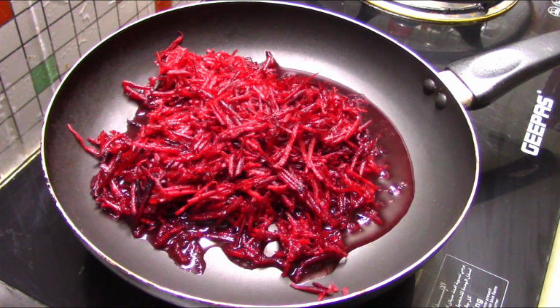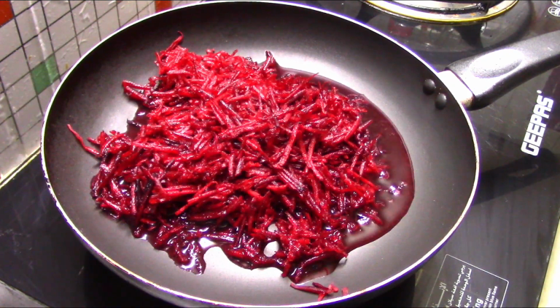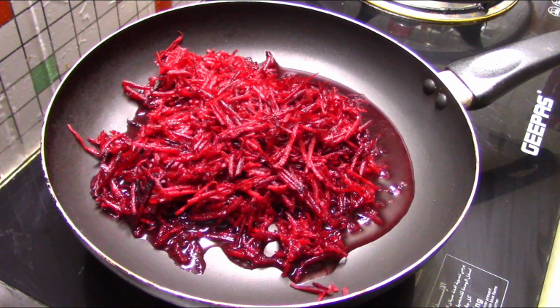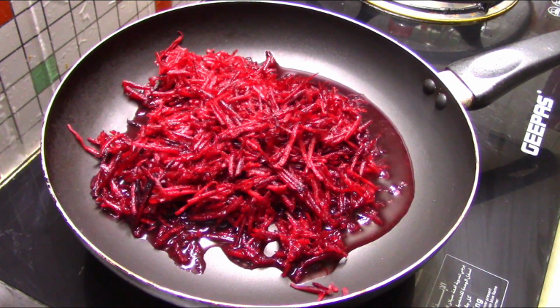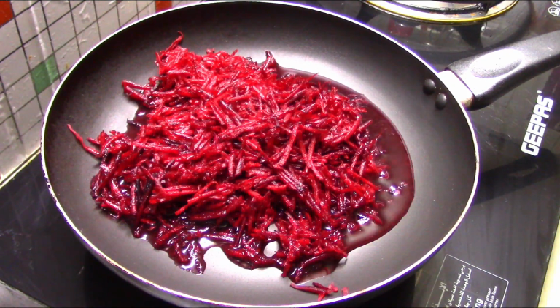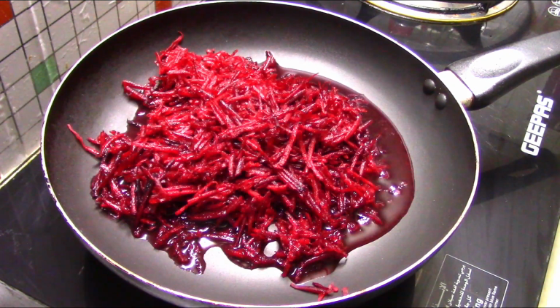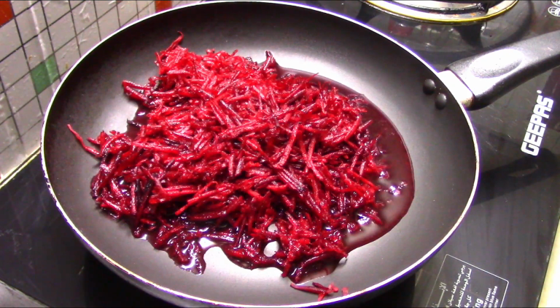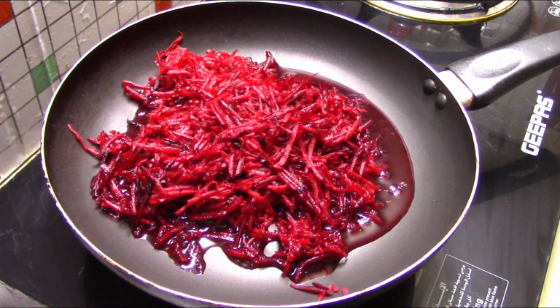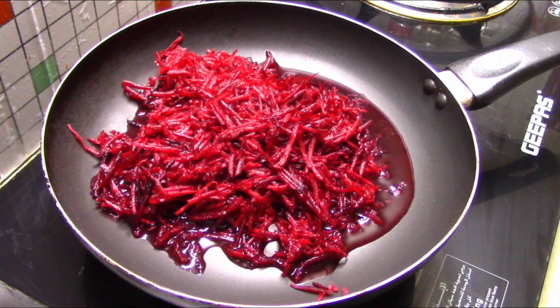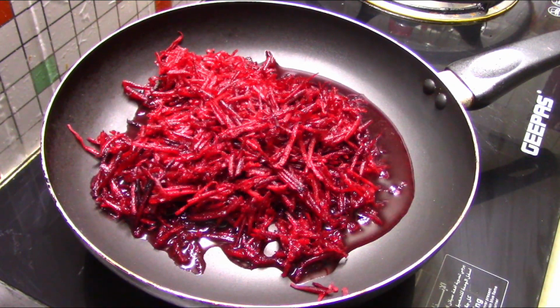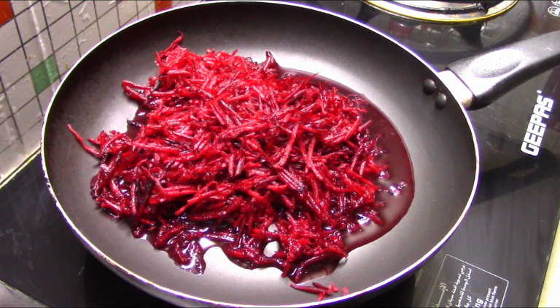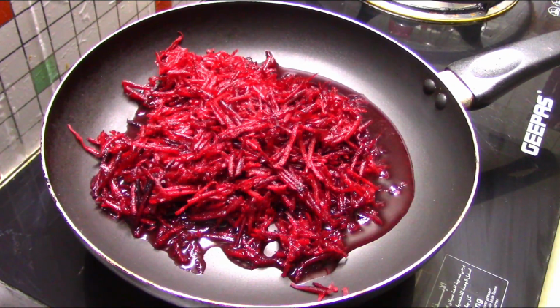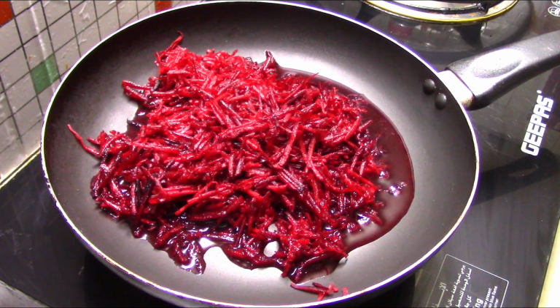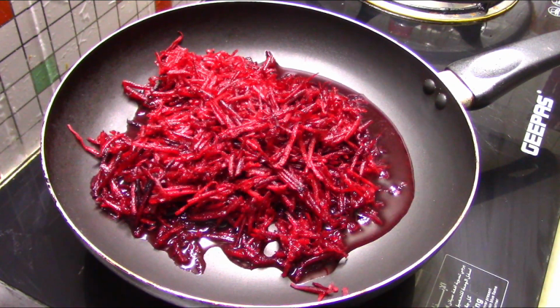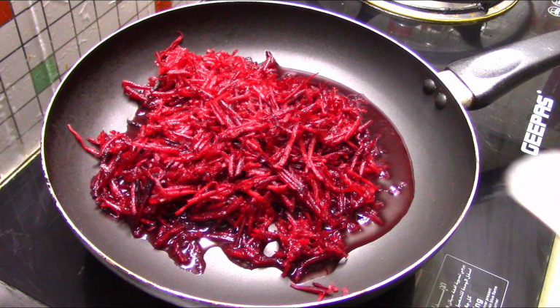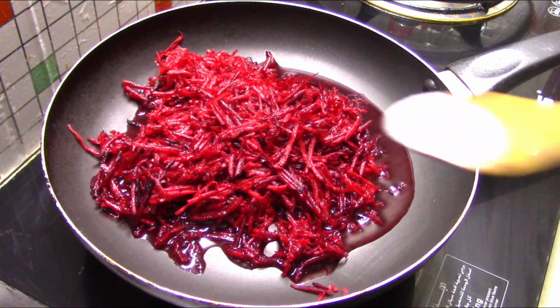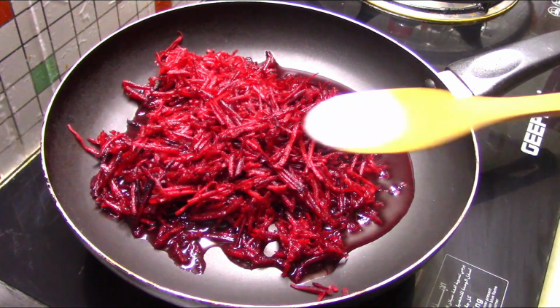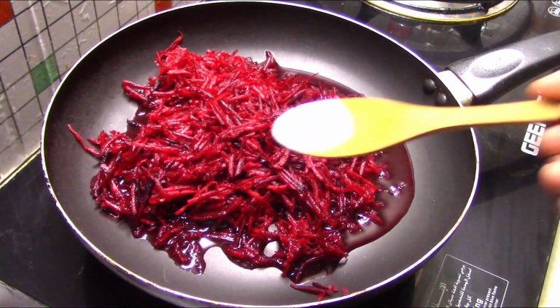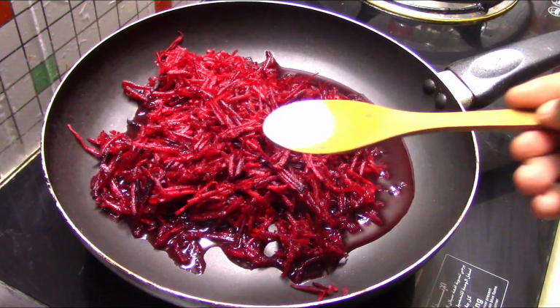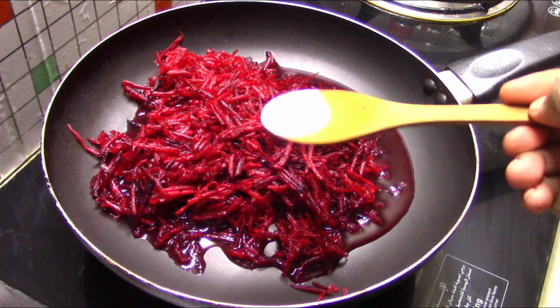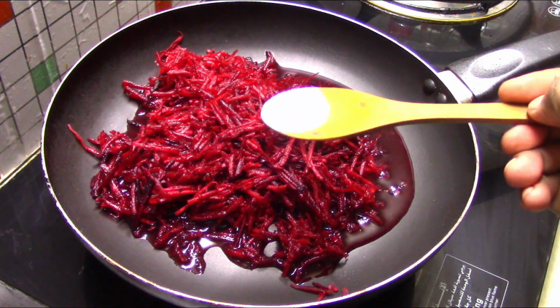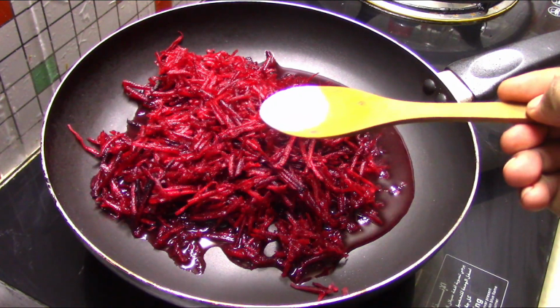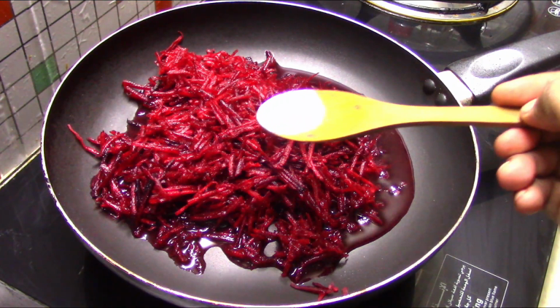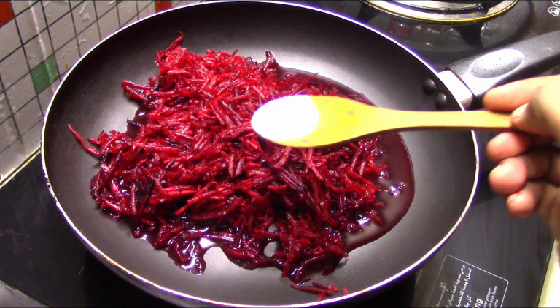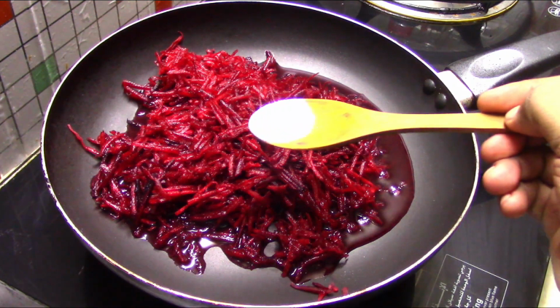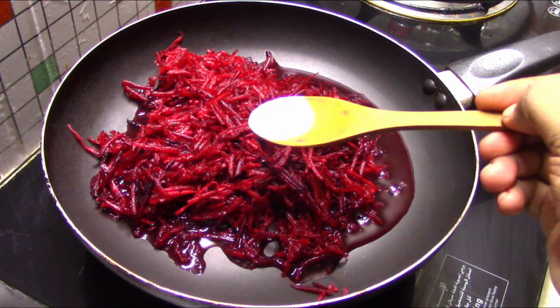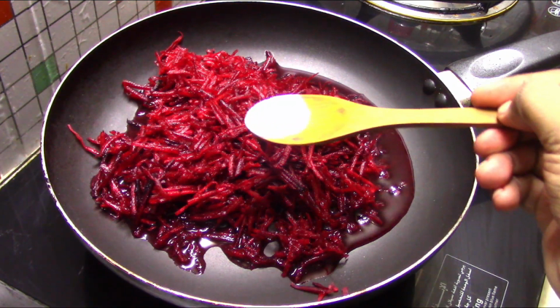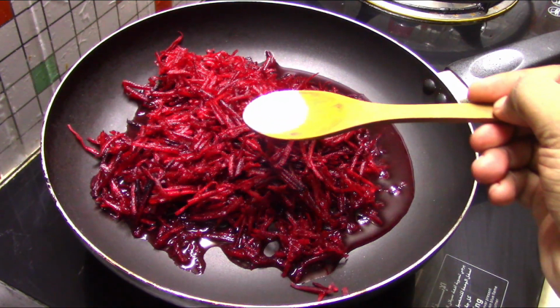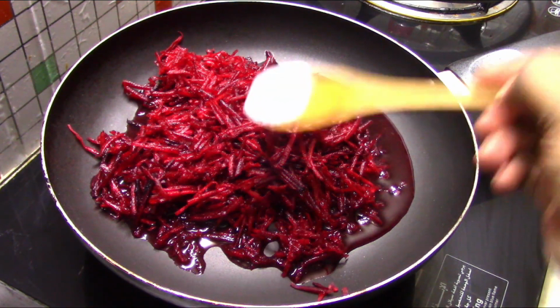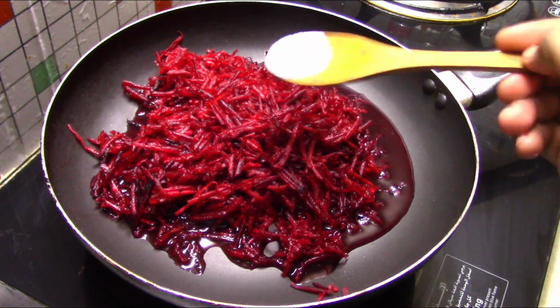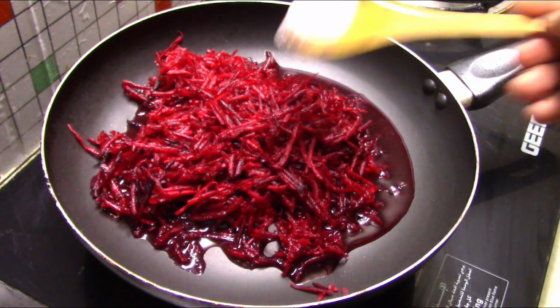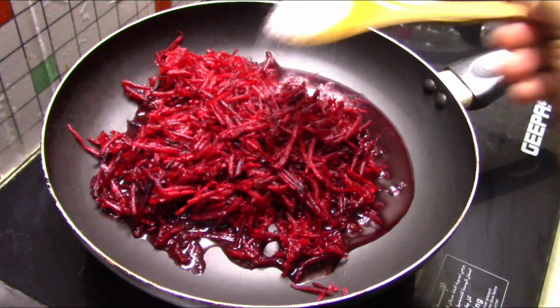We put 1 teaspoon of salt in the water. Now let's cook this dish.